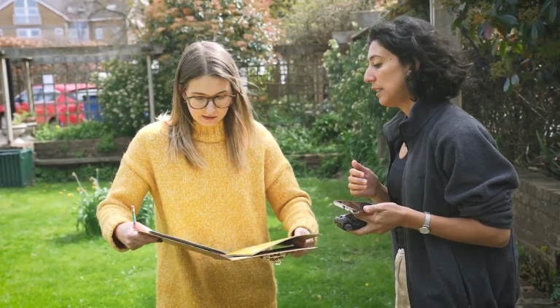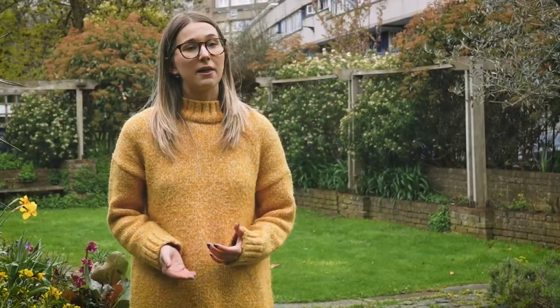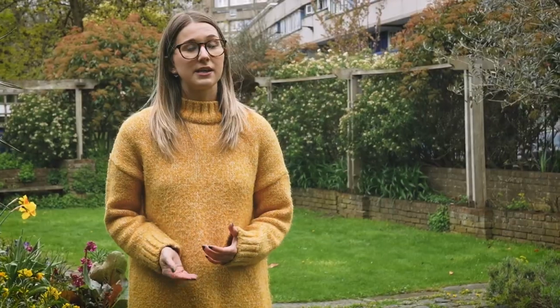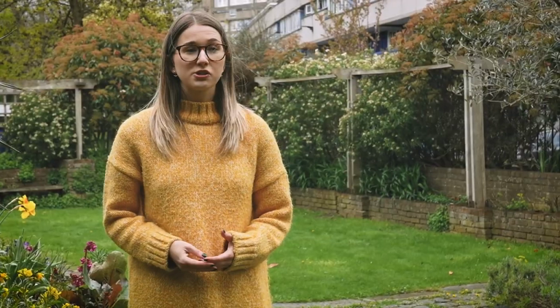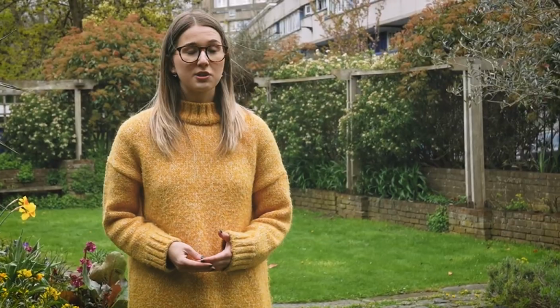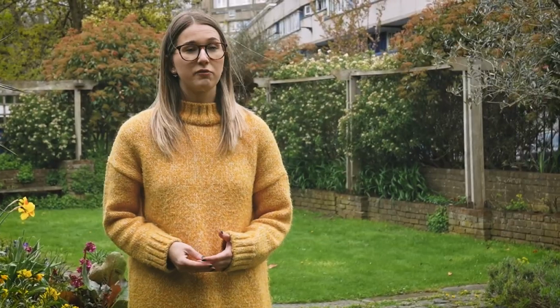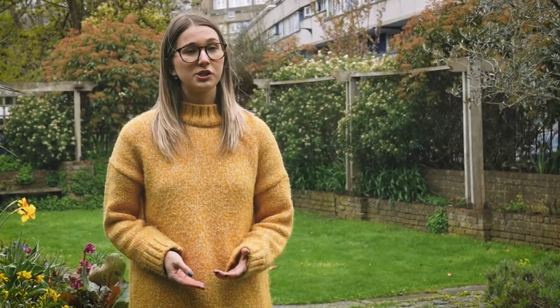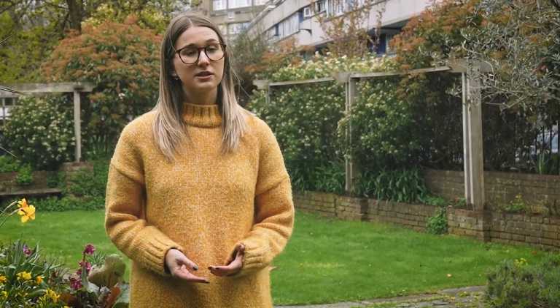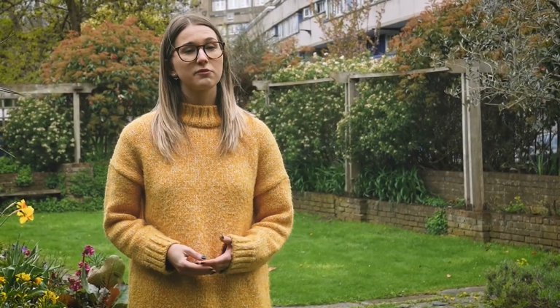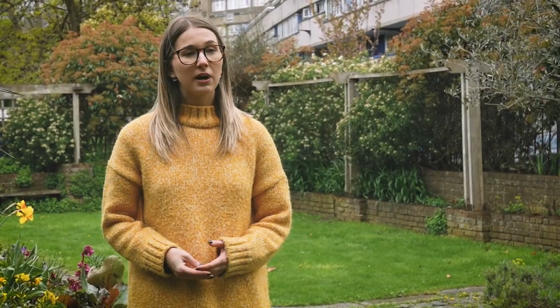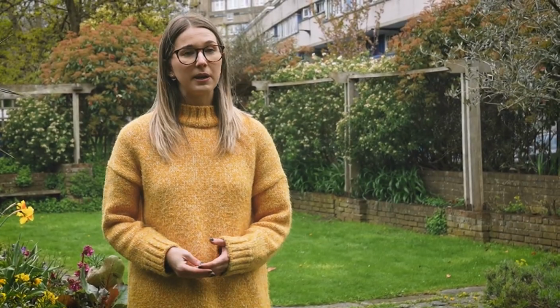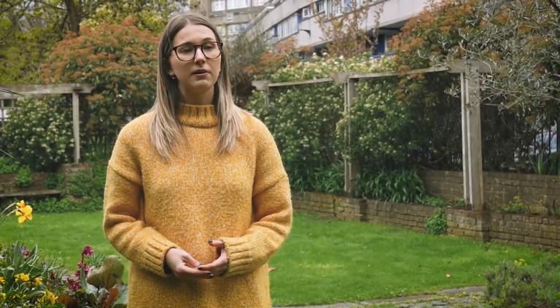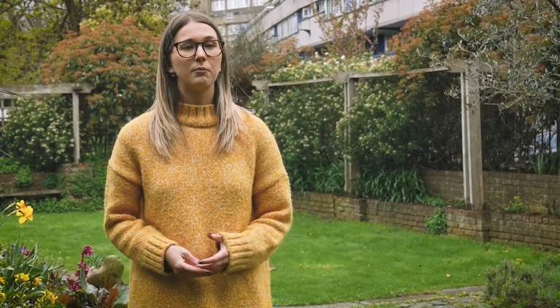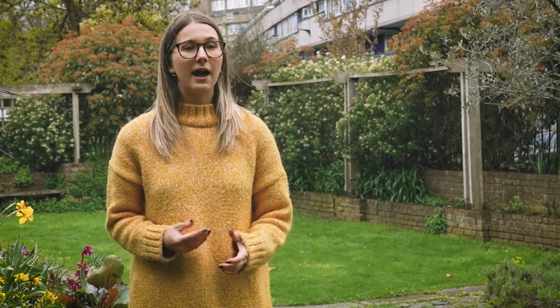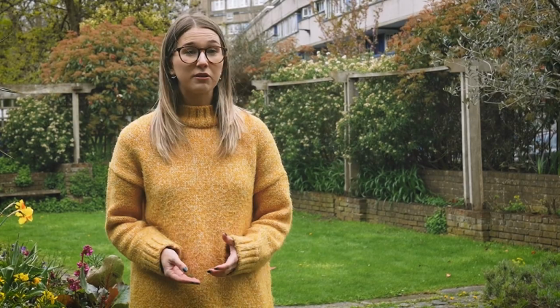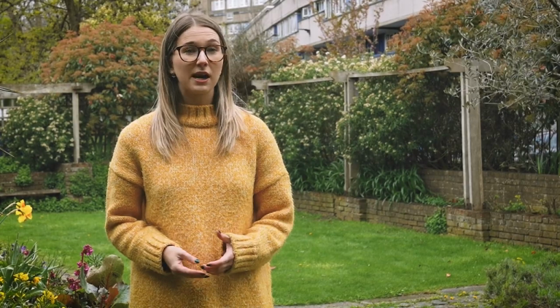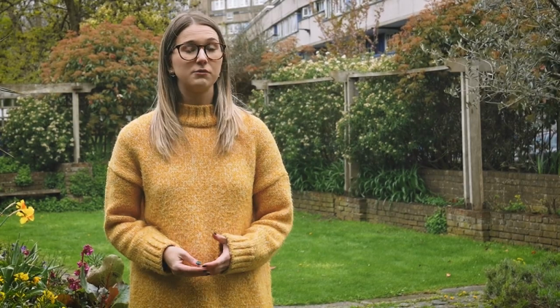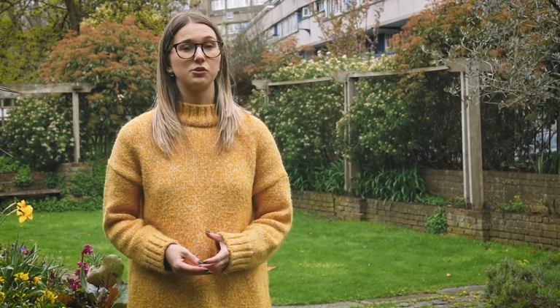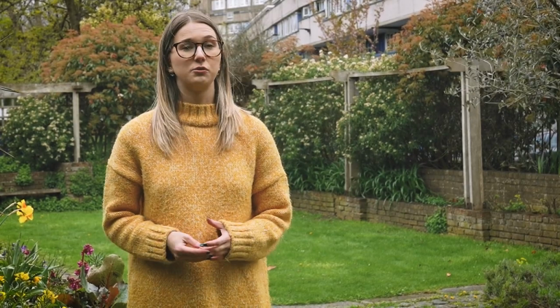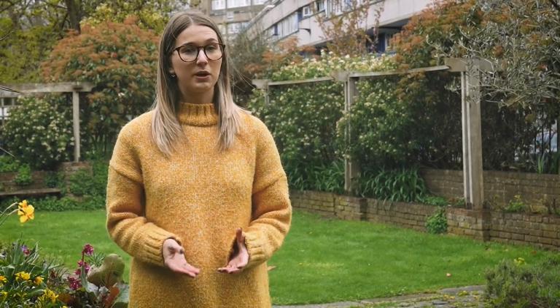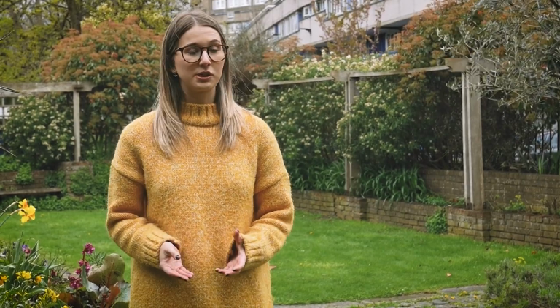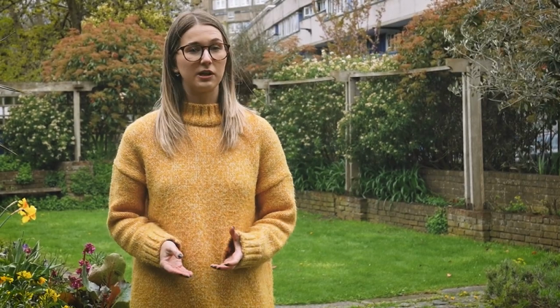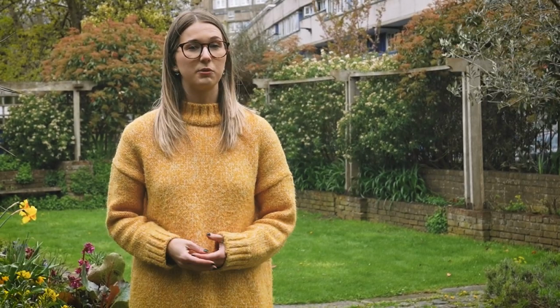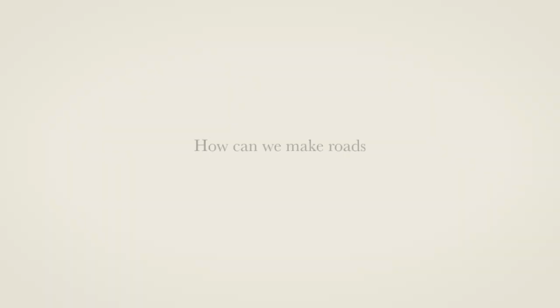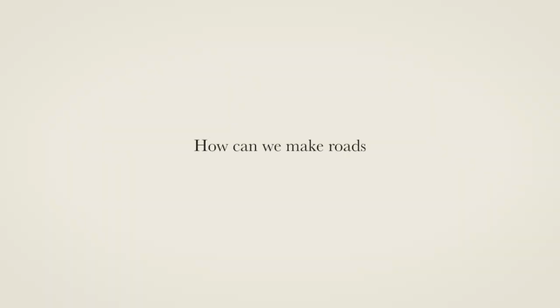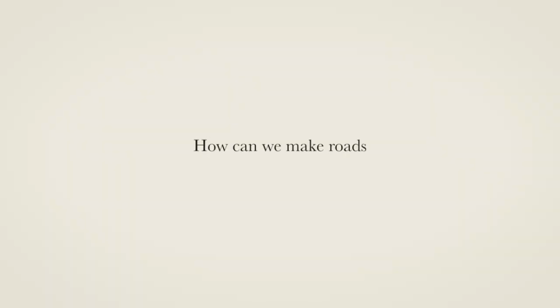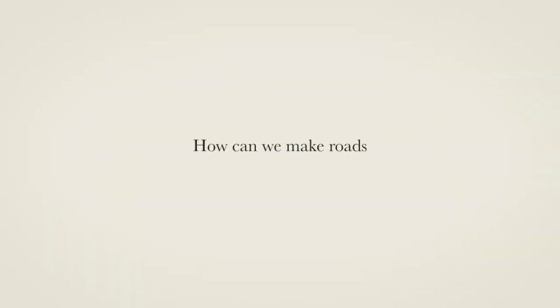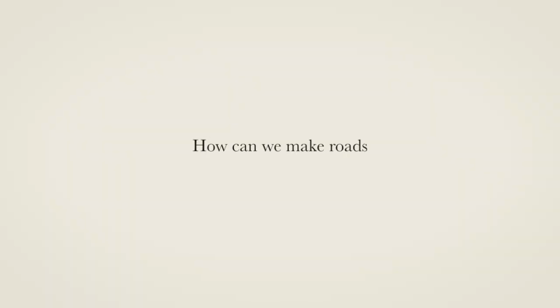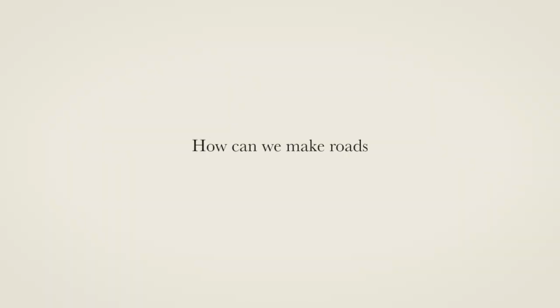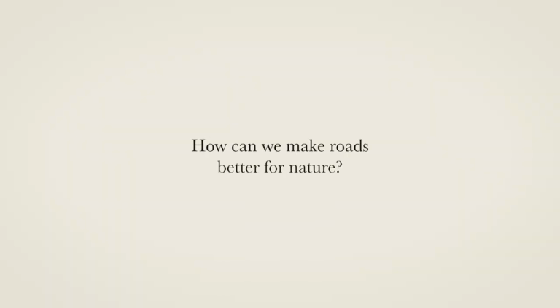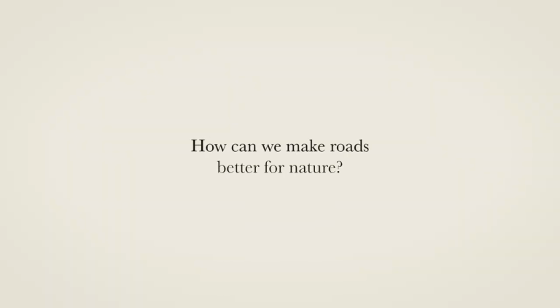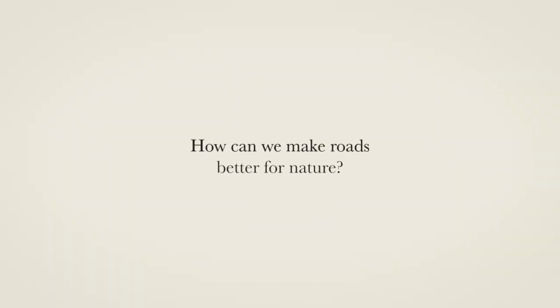We gathered hundreds of questions from young people and we narrowed them down to one question, which was: how can we make roads better for nature?